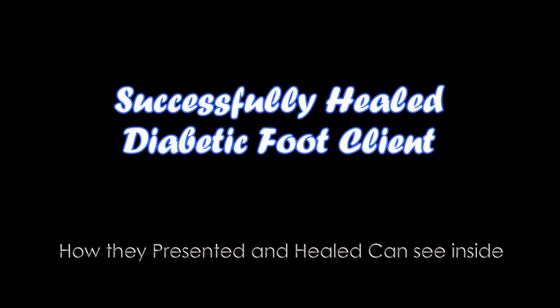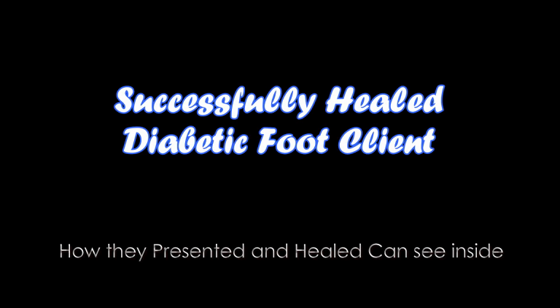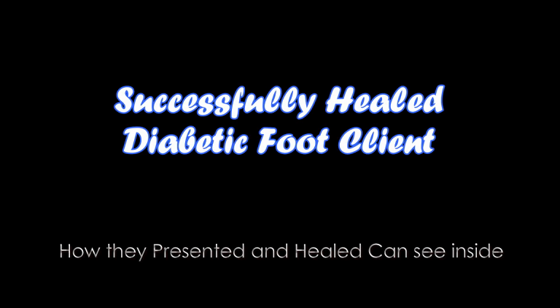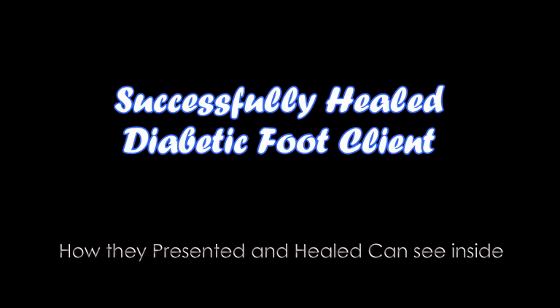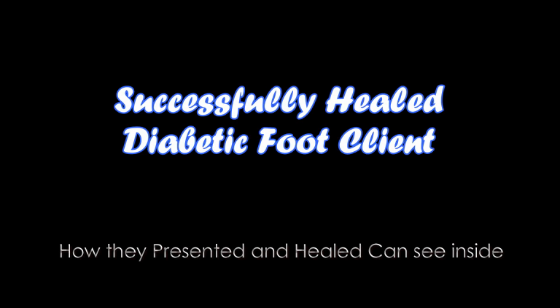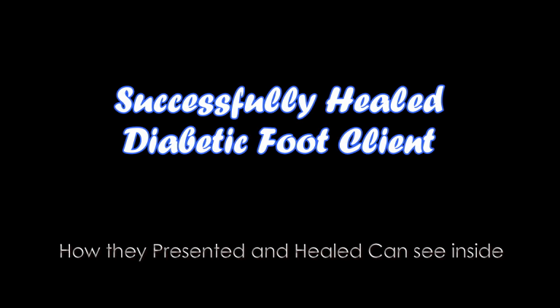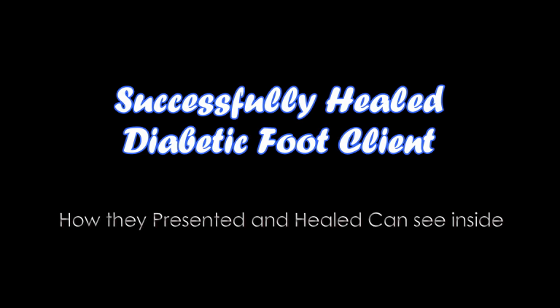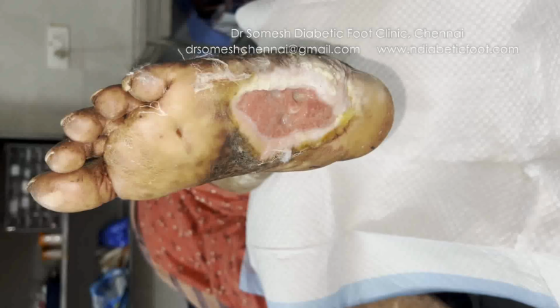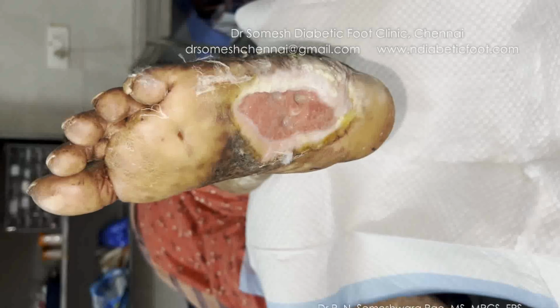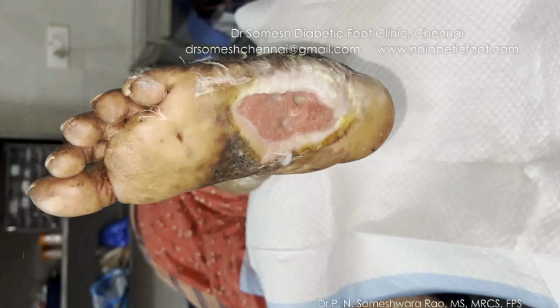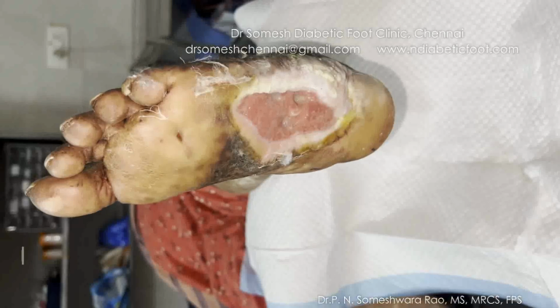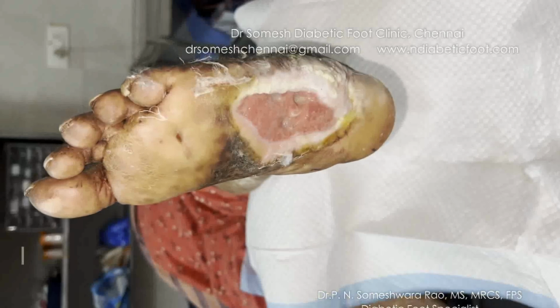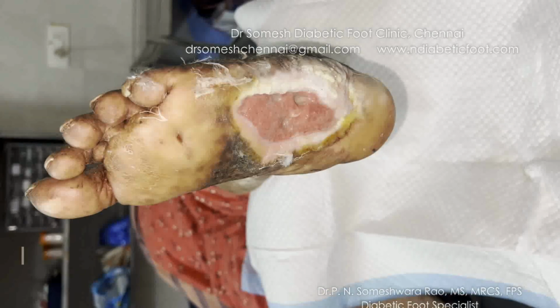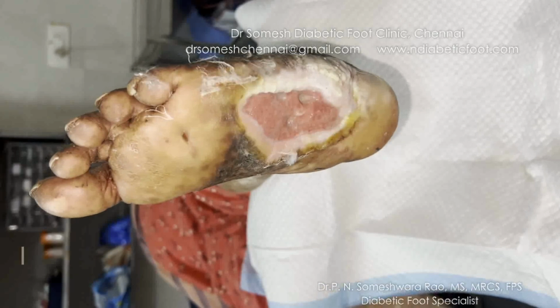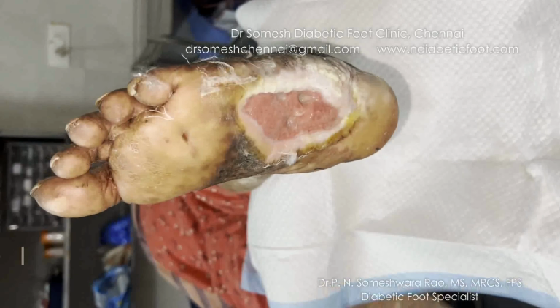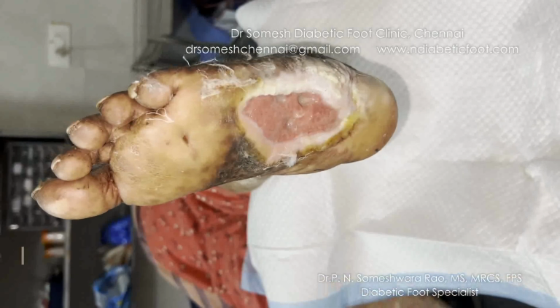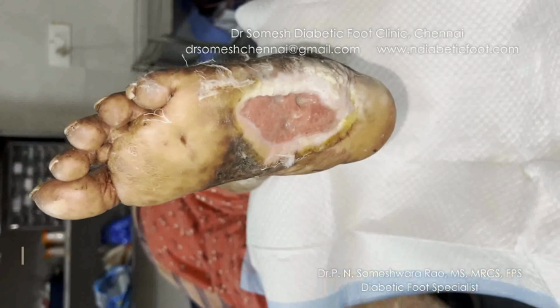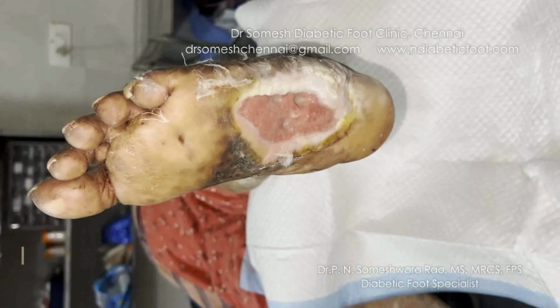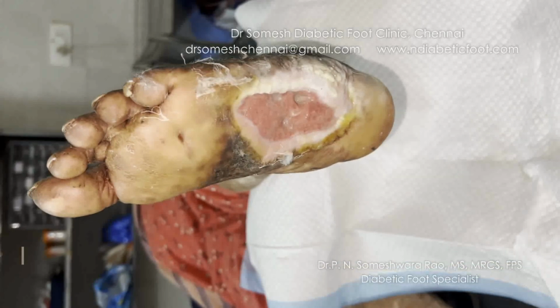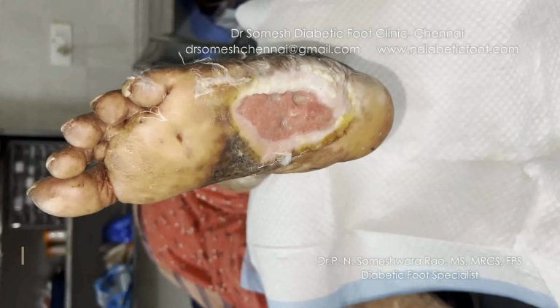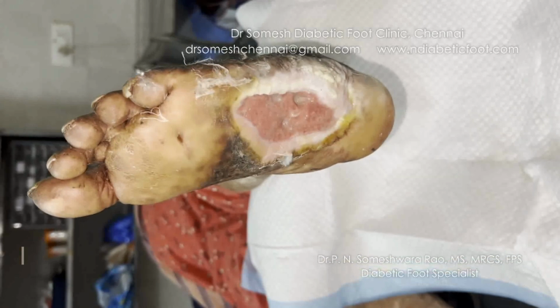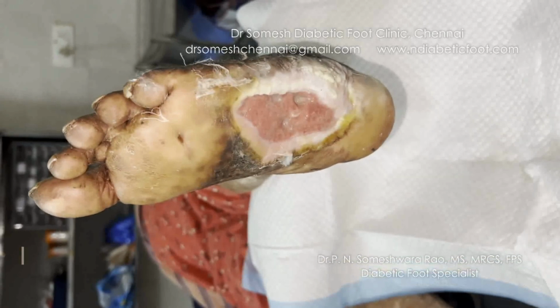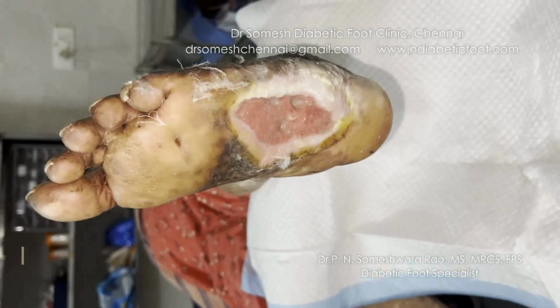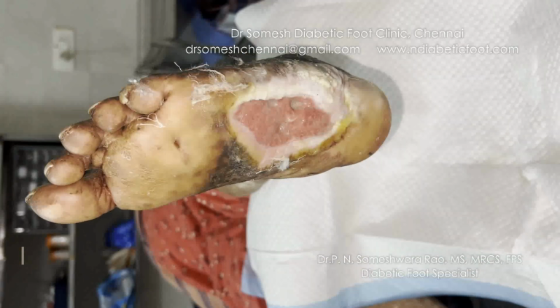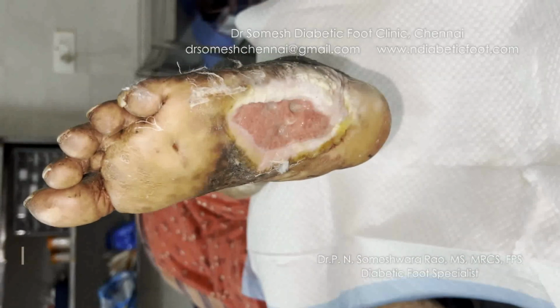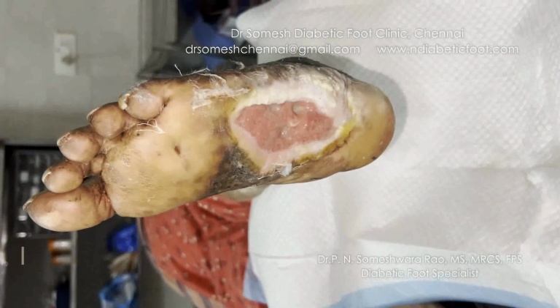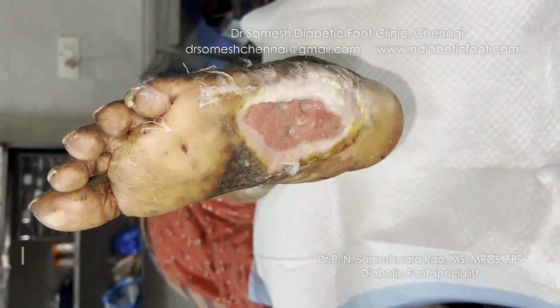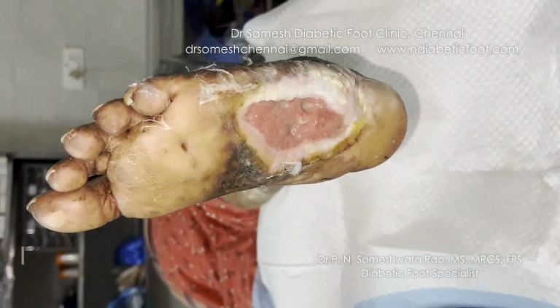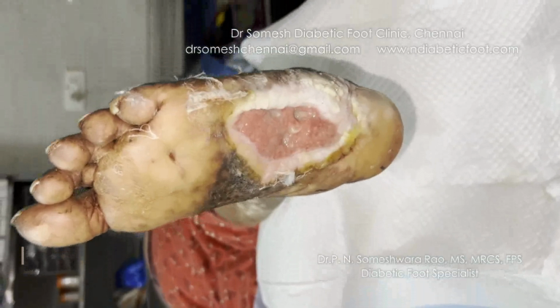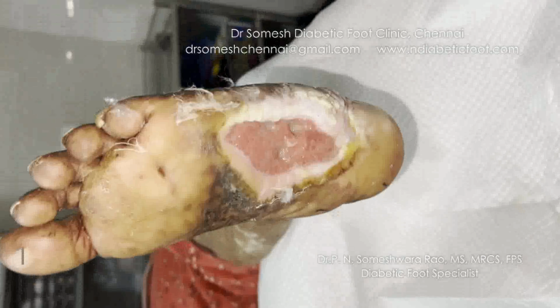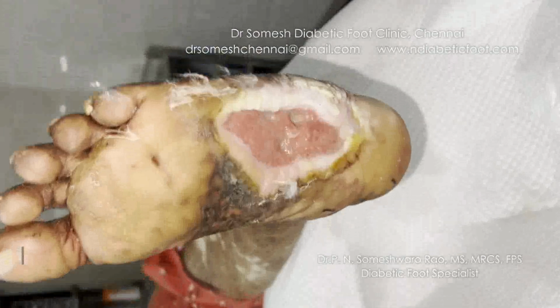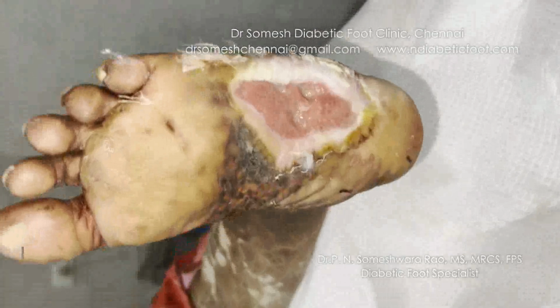Hello all, this is Anastasia today, and you can see a sacrofoil with a deformity.